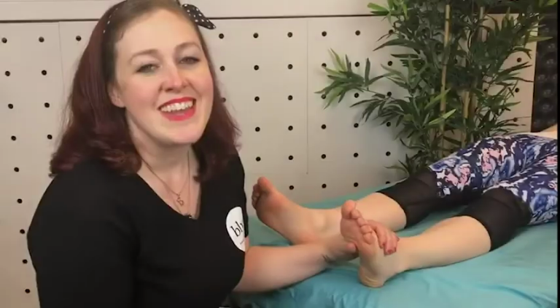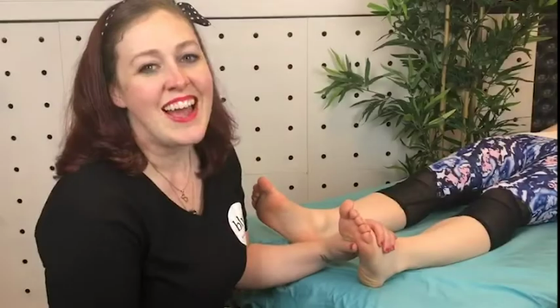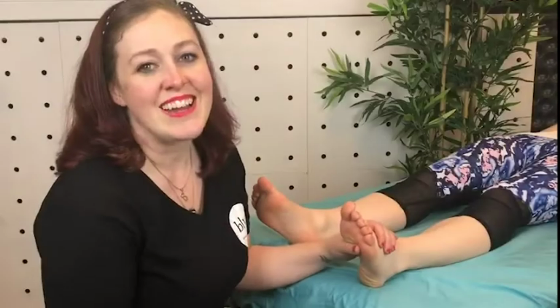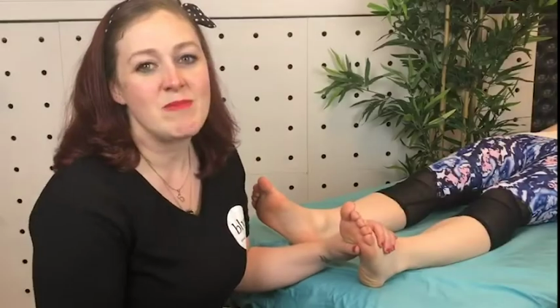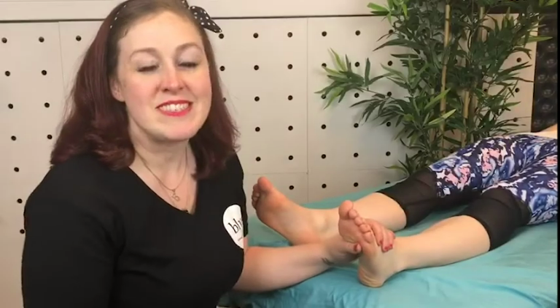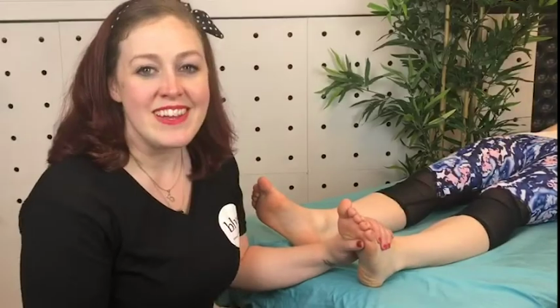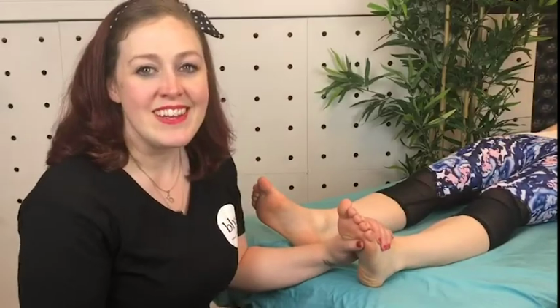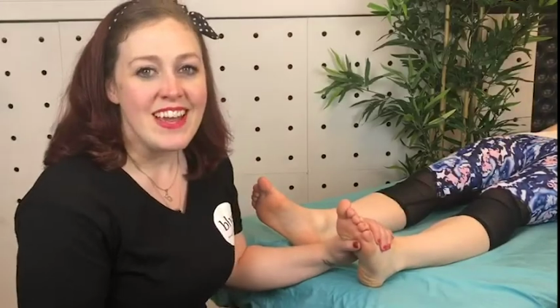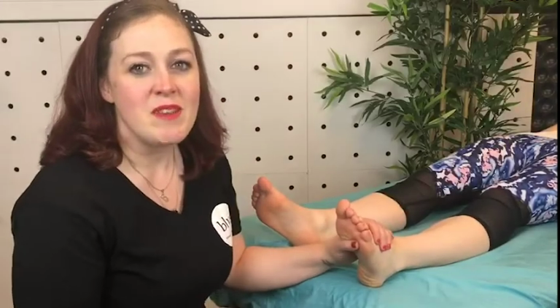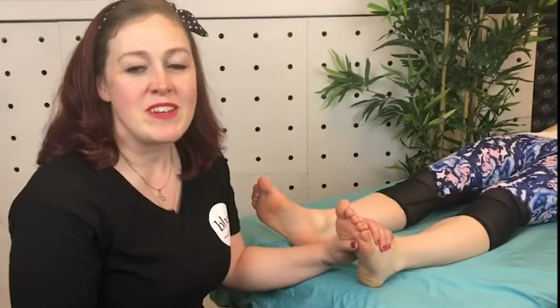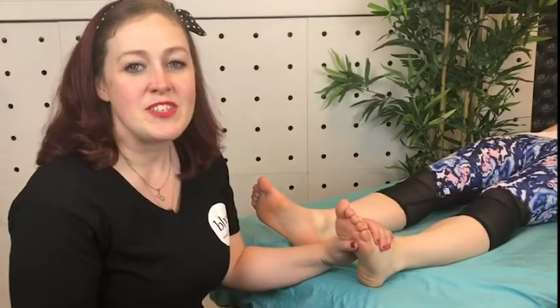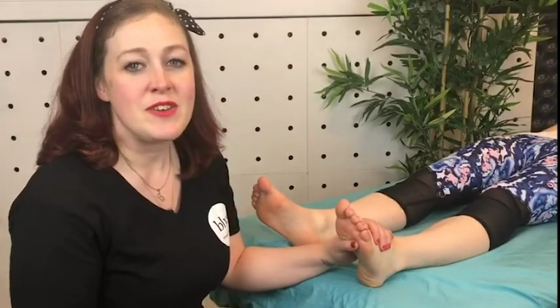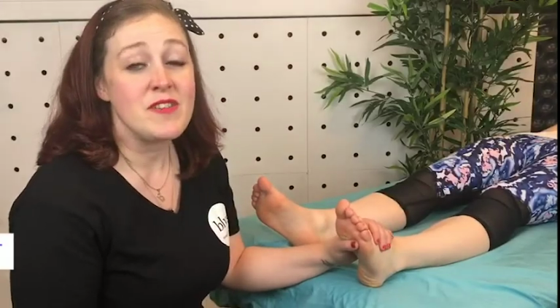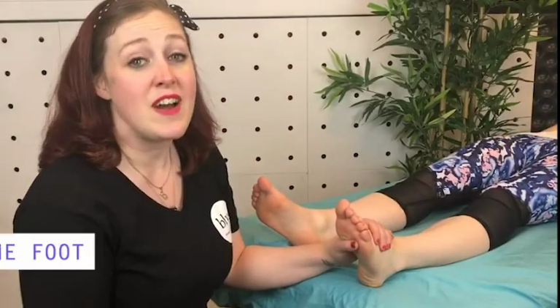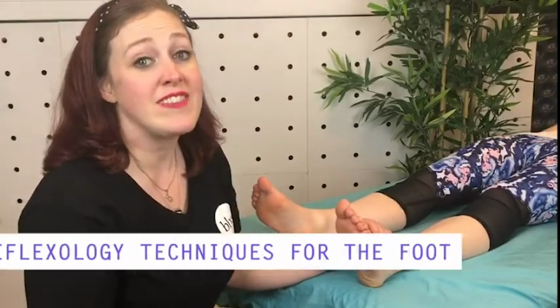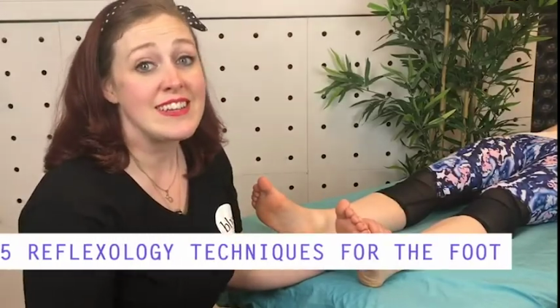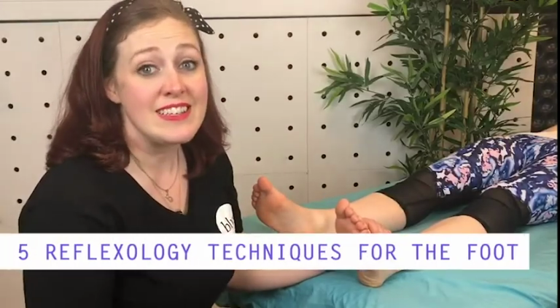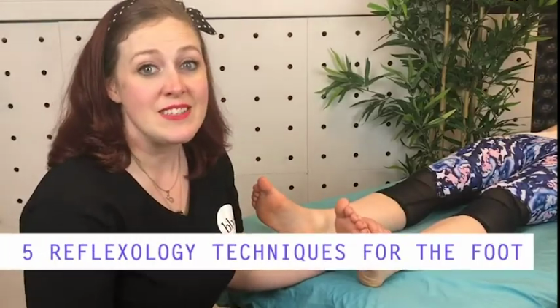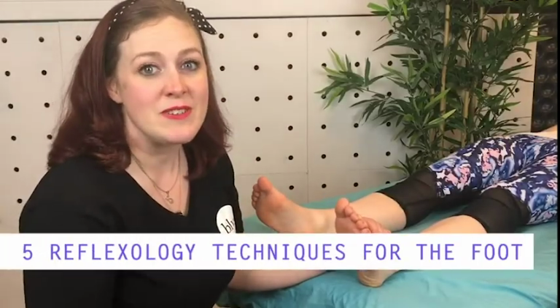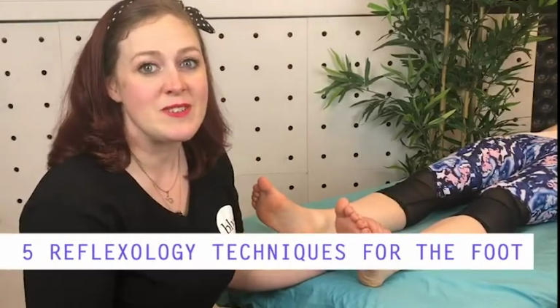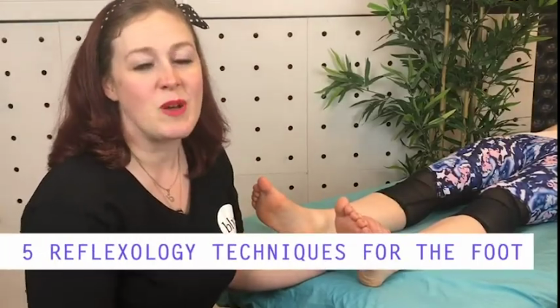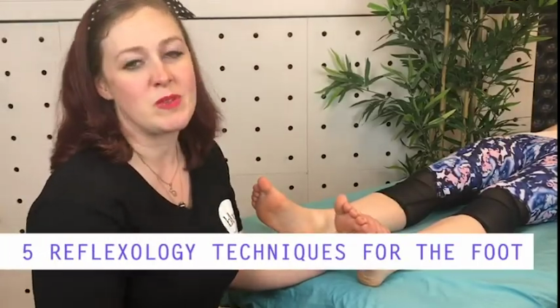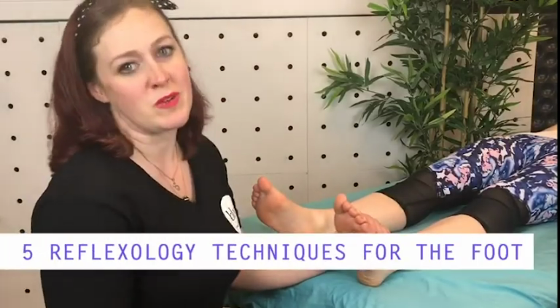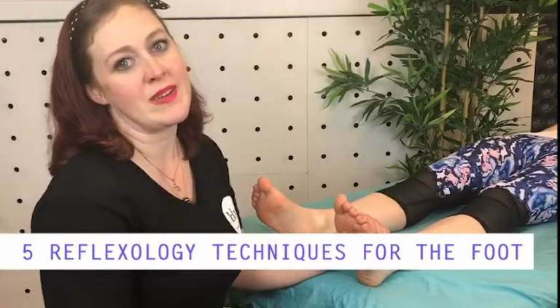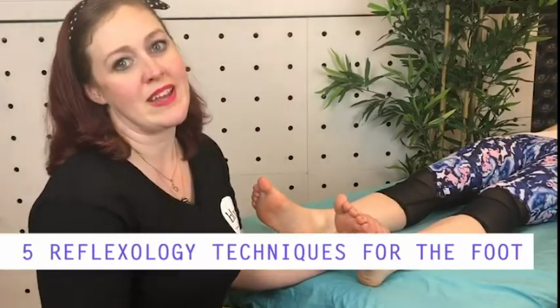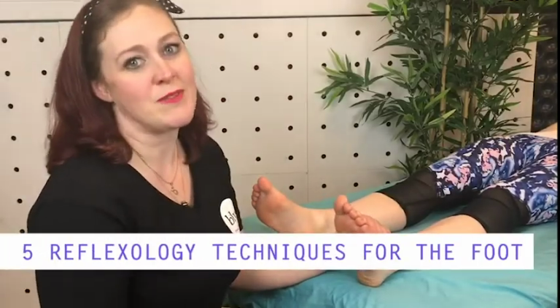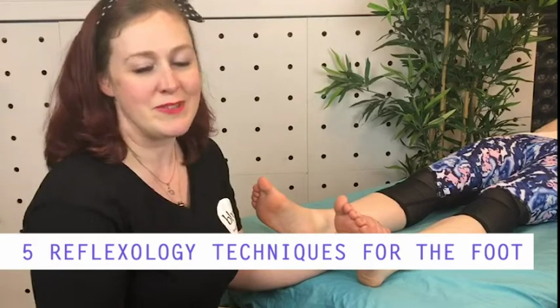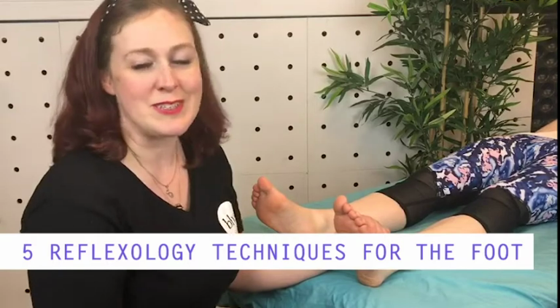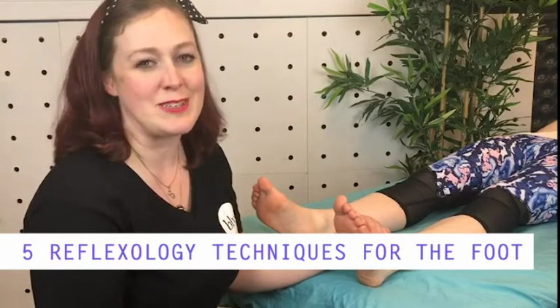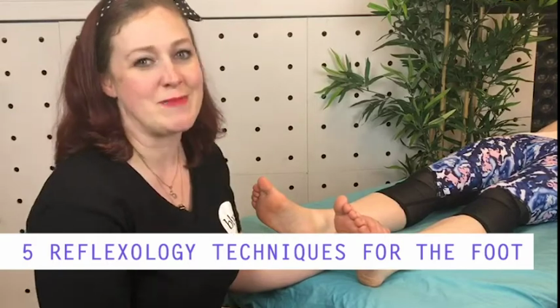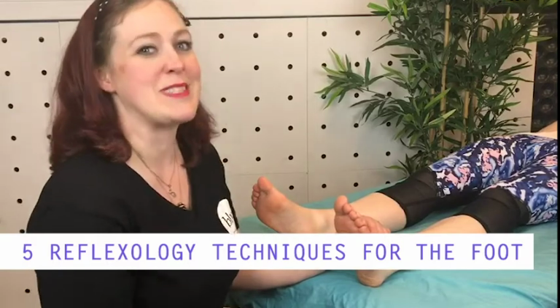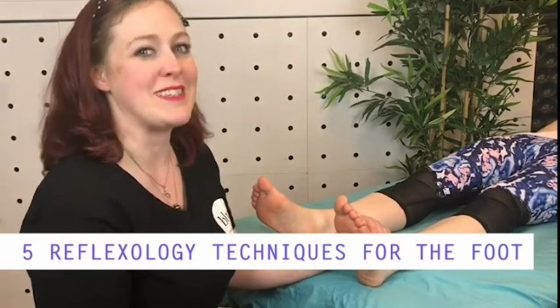Hi, I'm Savannah and I'm going to show you the five techniques used while performing a reflexology massage.